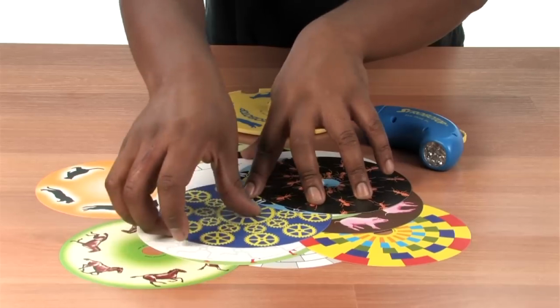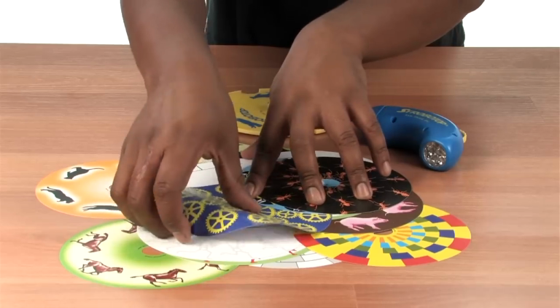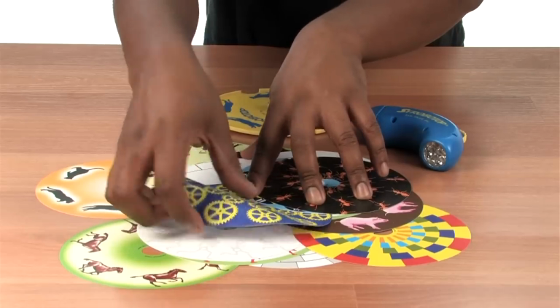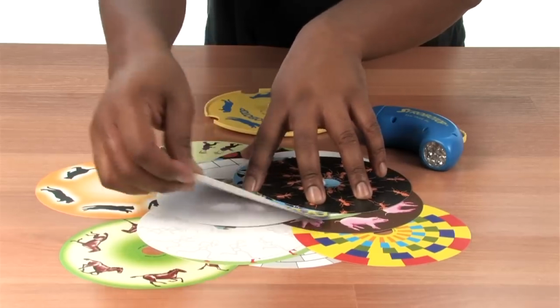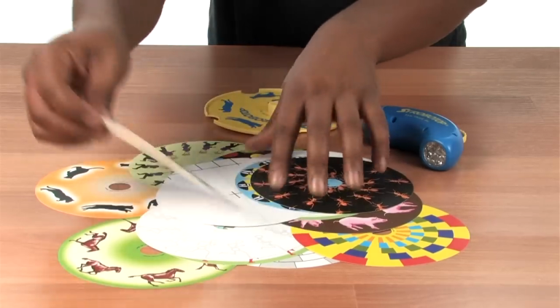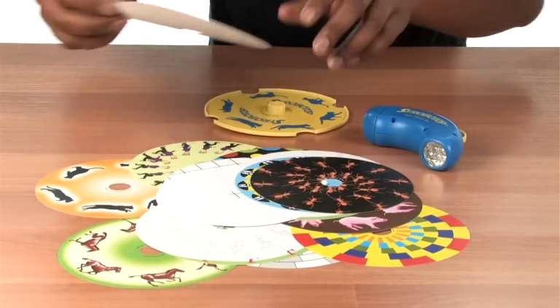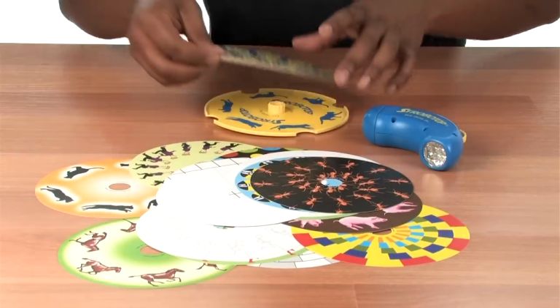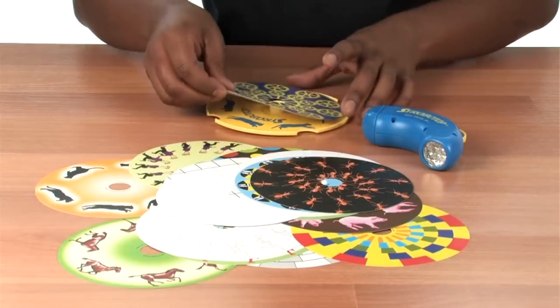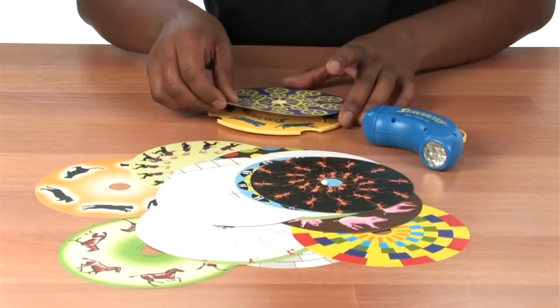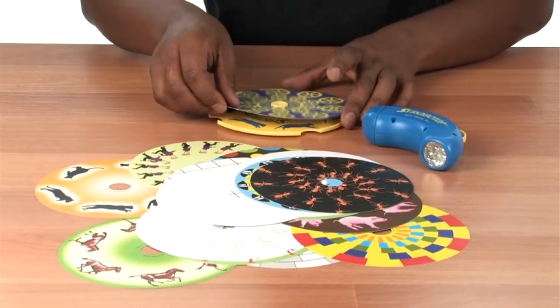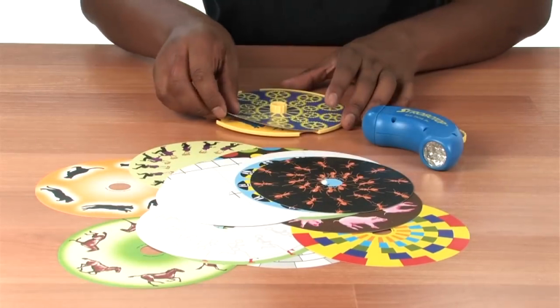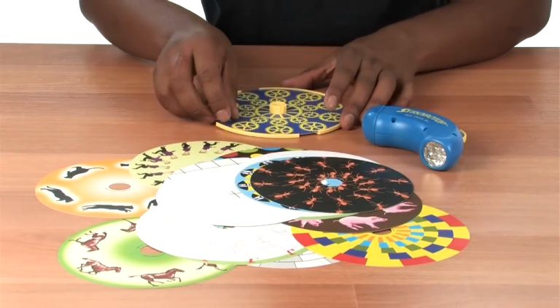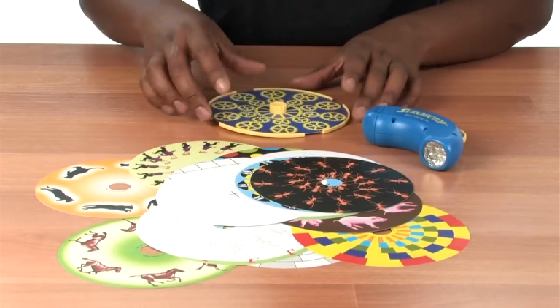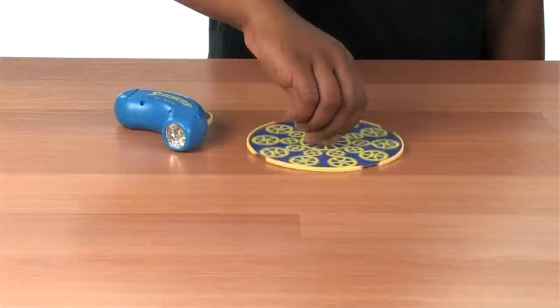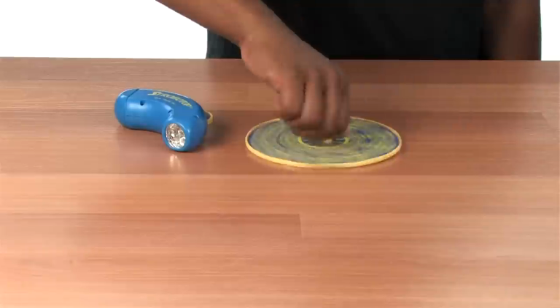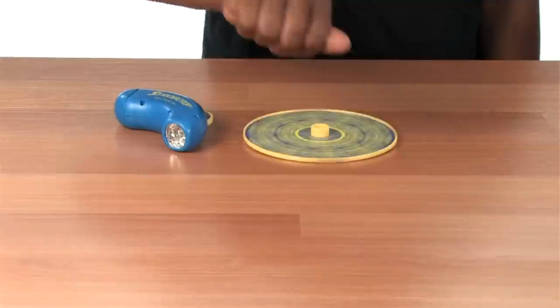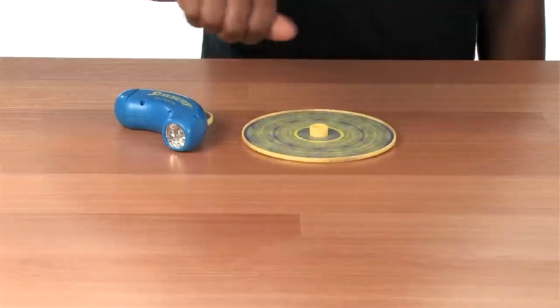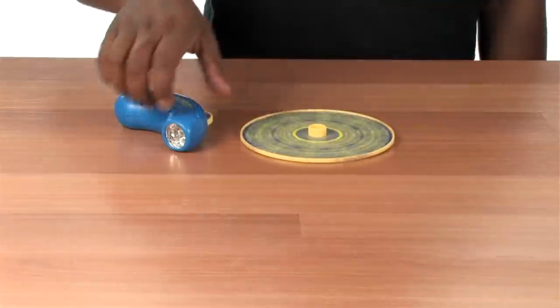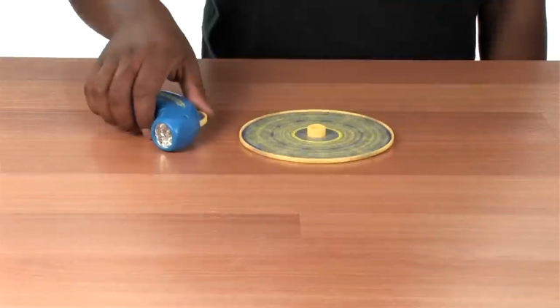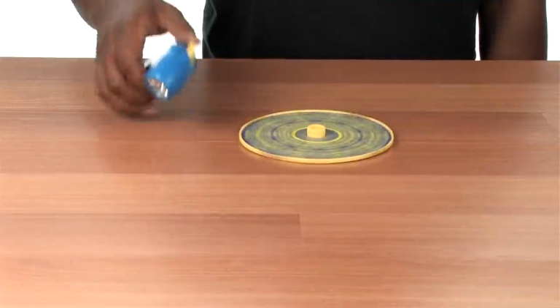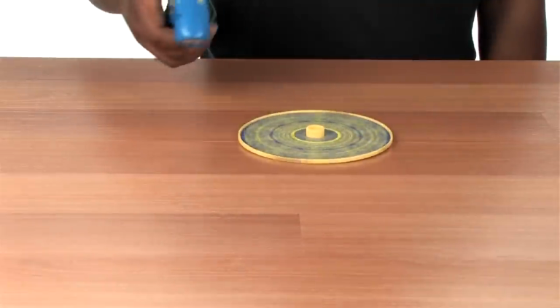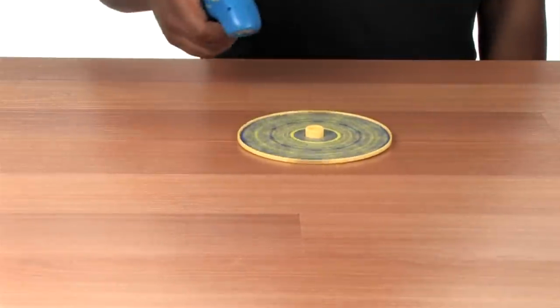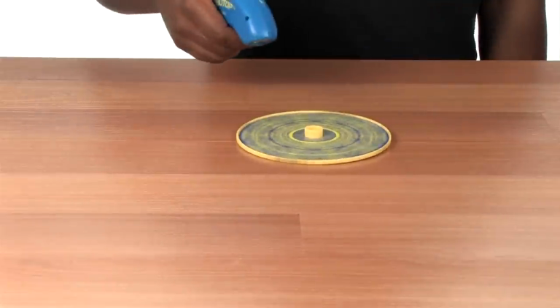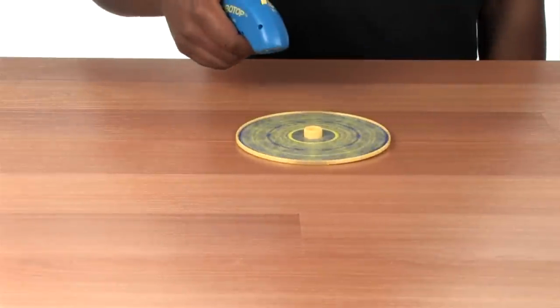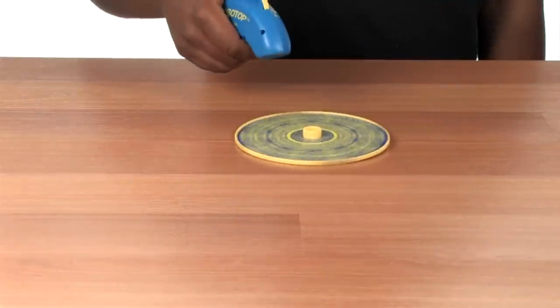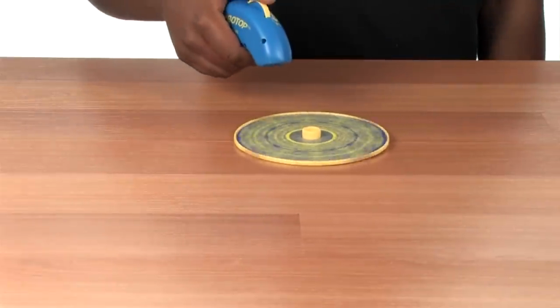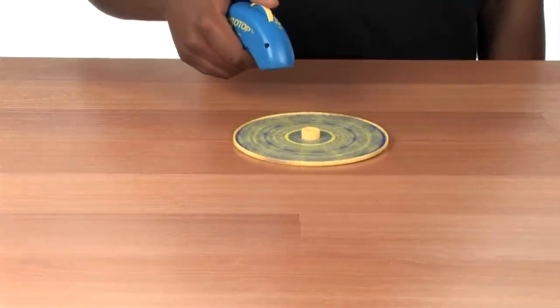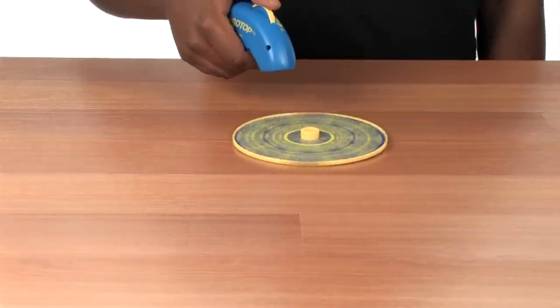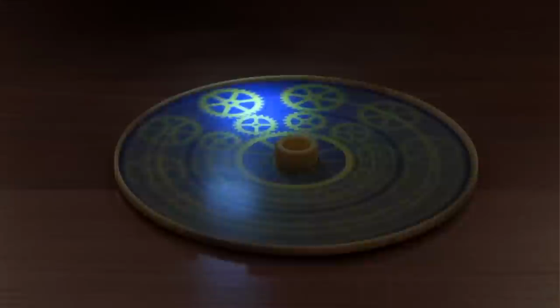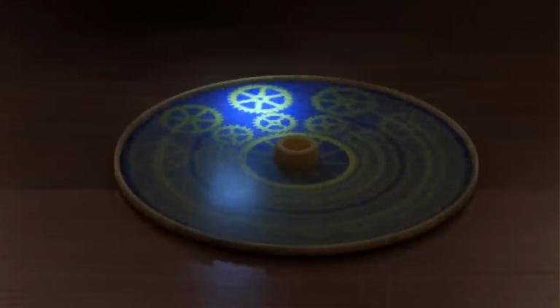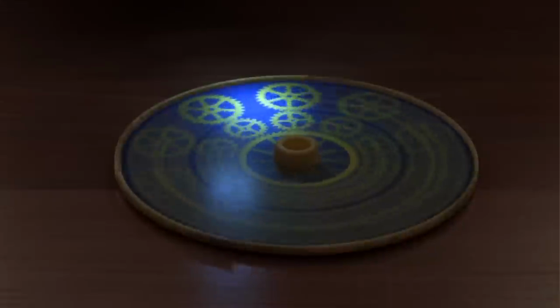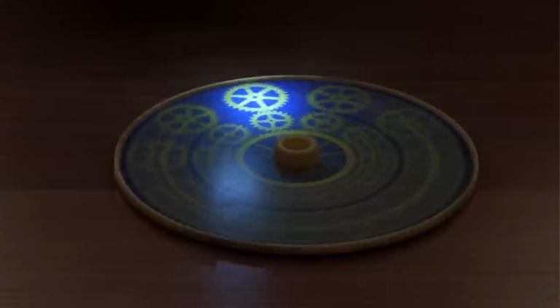So select your favorite disc, place it on the spinning top, give the top a spin, turn on the strobe light and watch the animation take place.